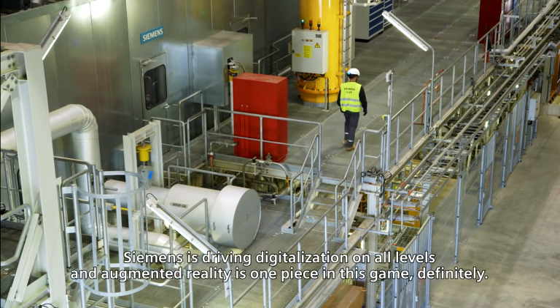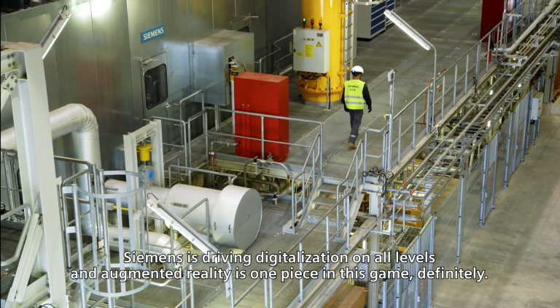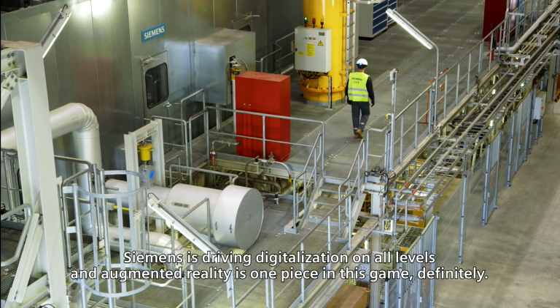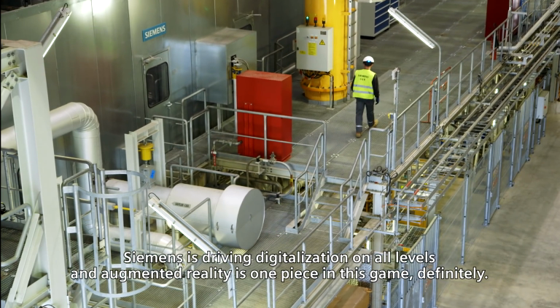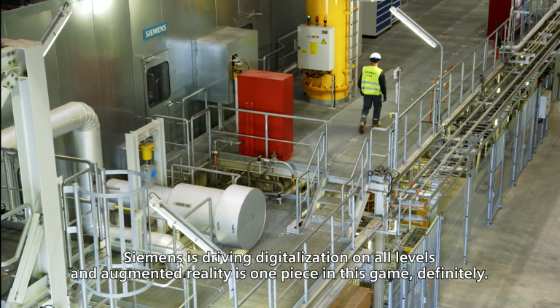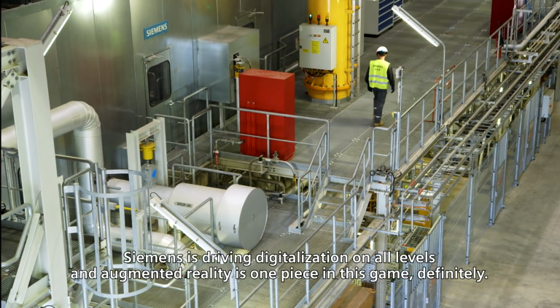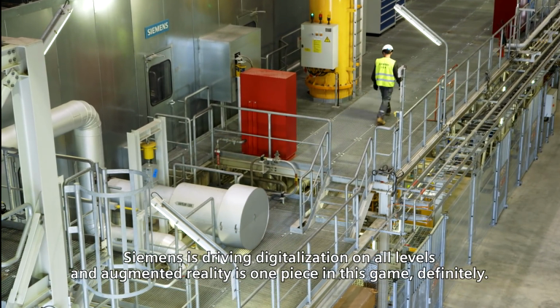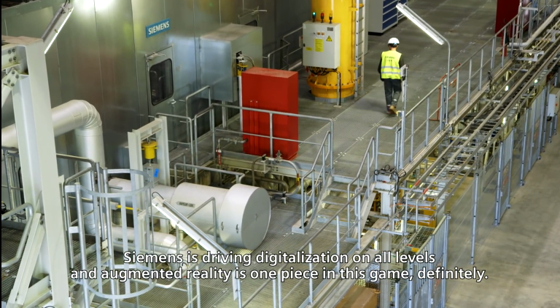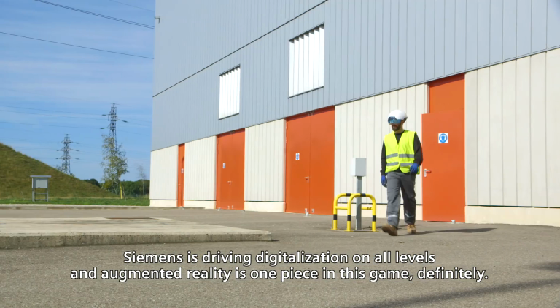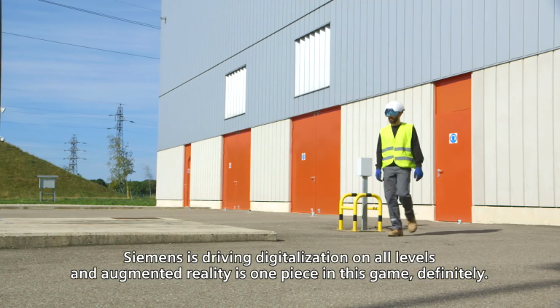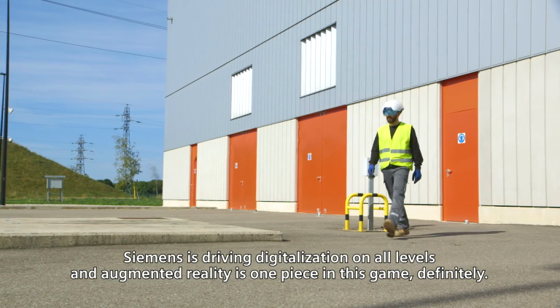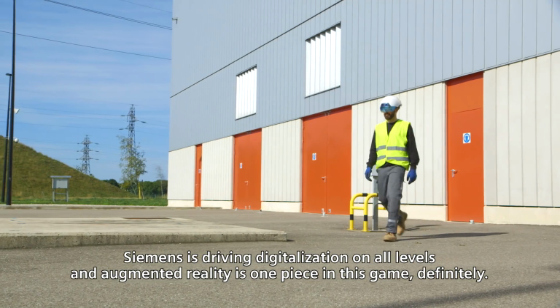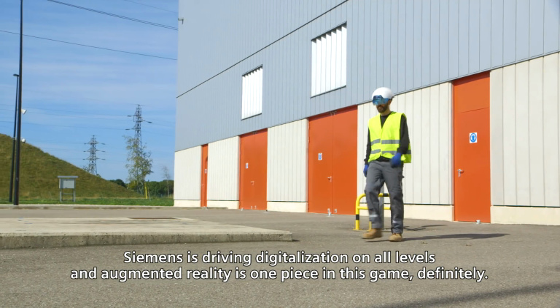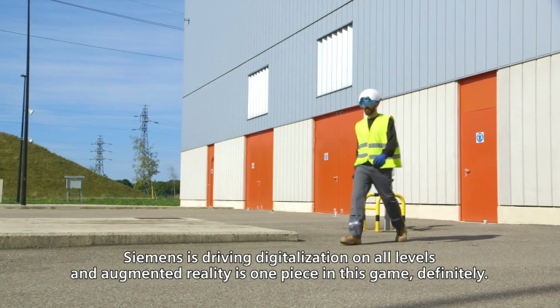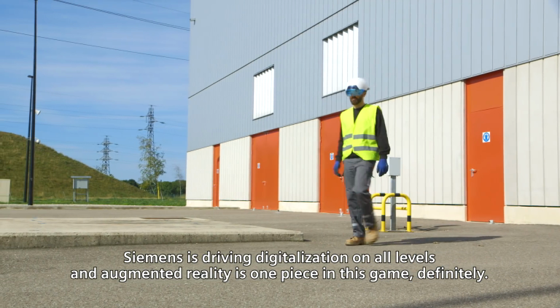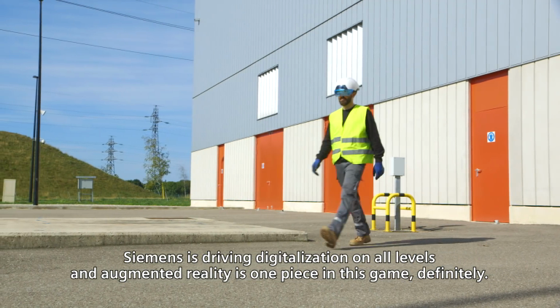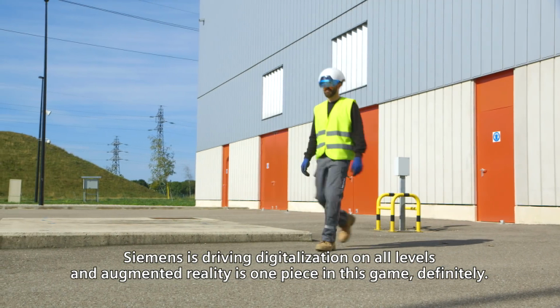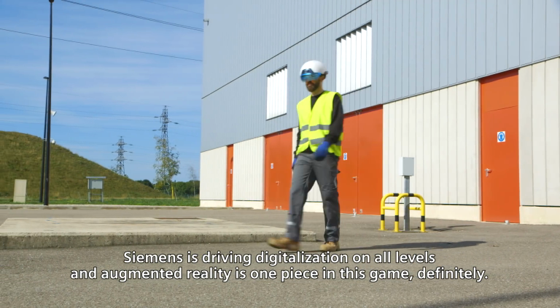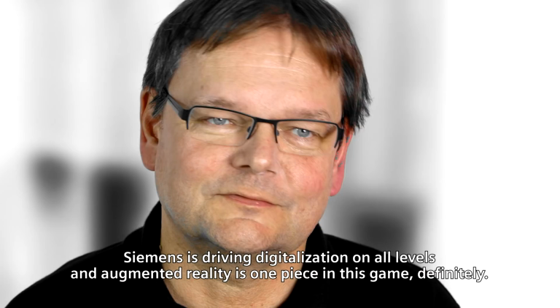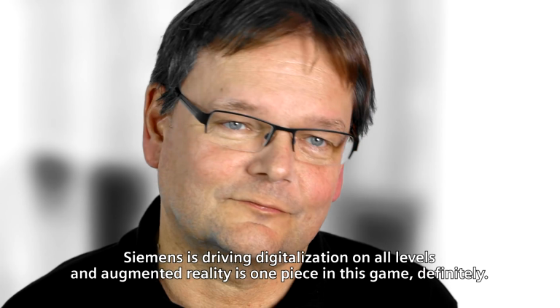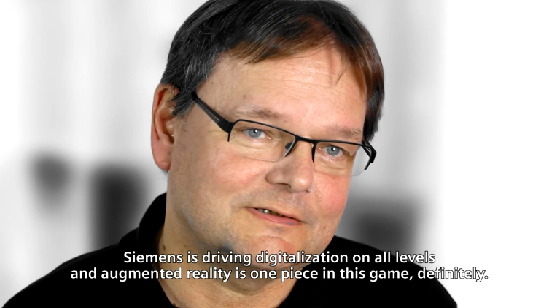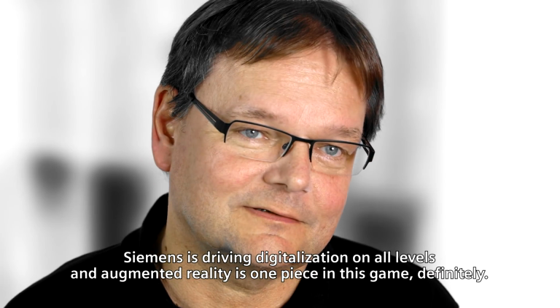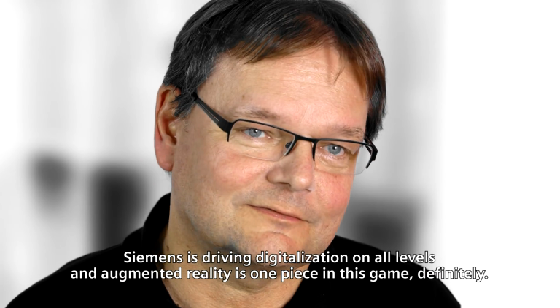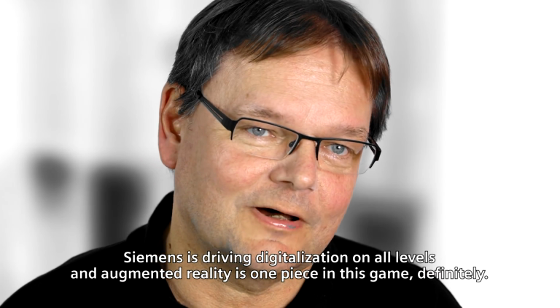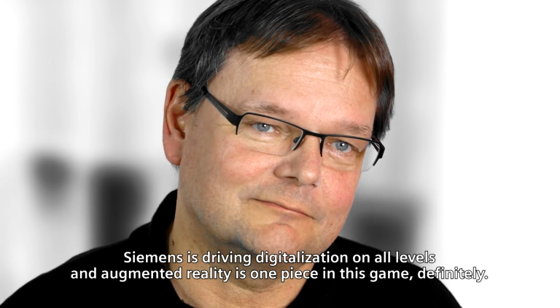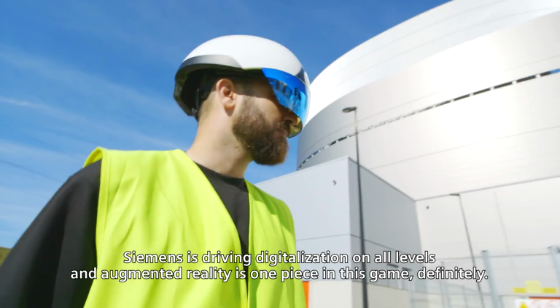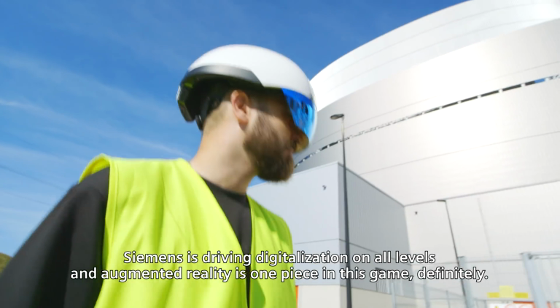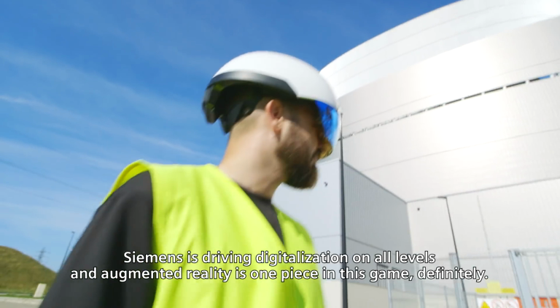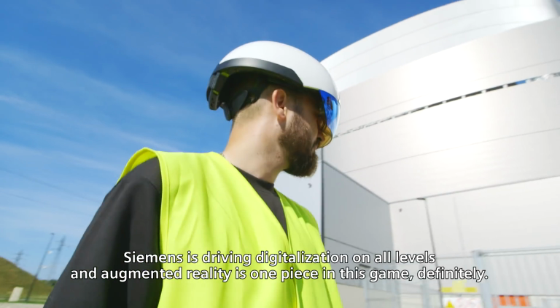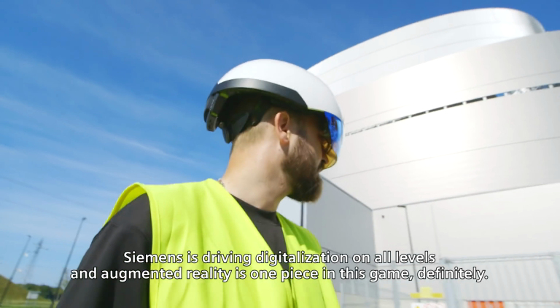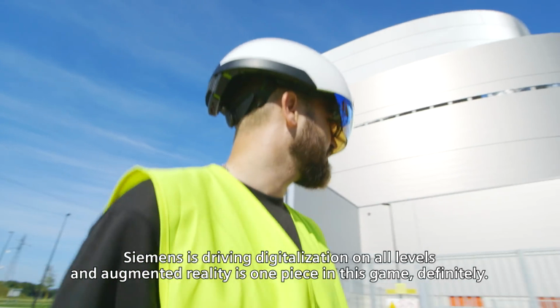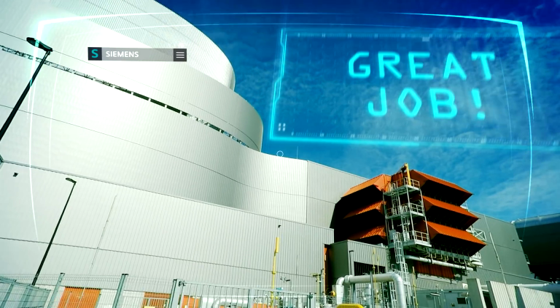Siemens is driving digitalization on all levels, and augmented reality is one piece in this game, definitely.